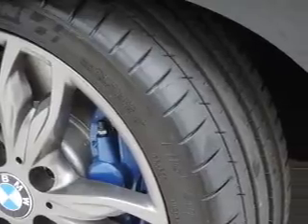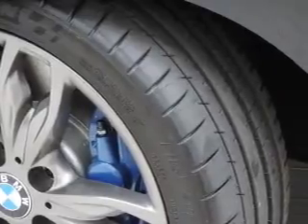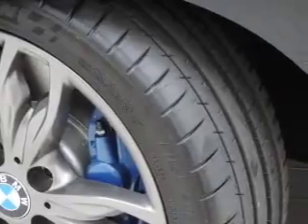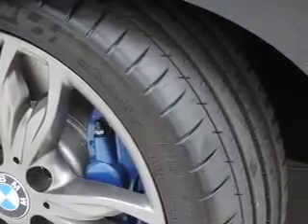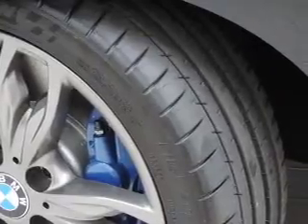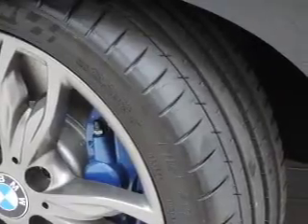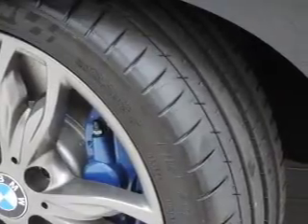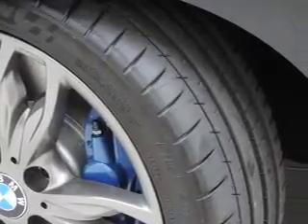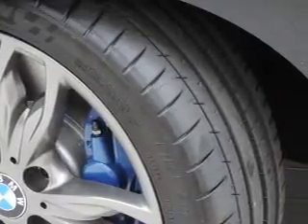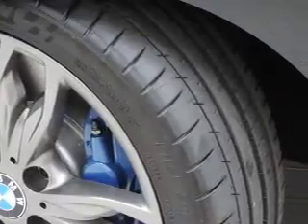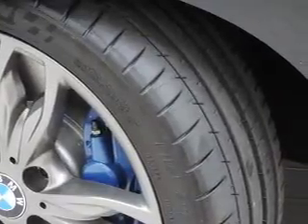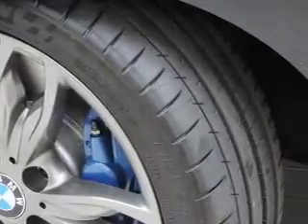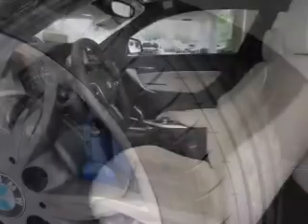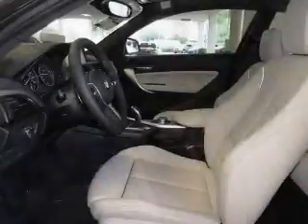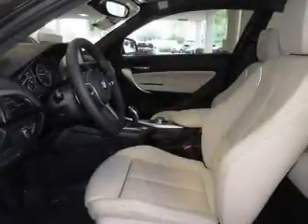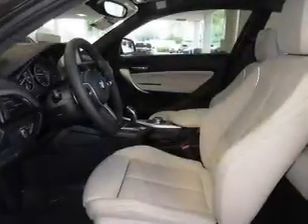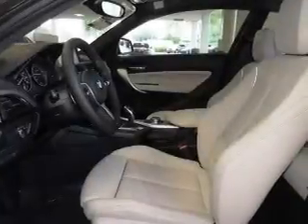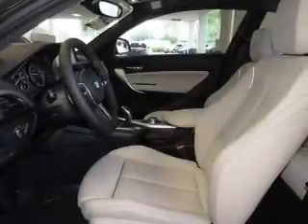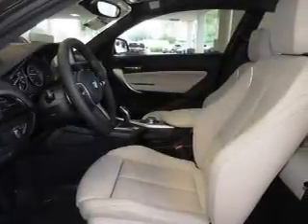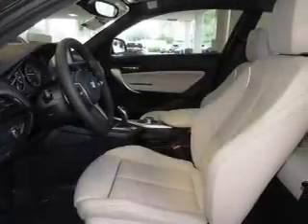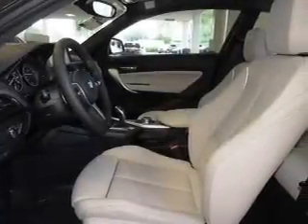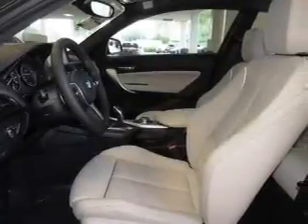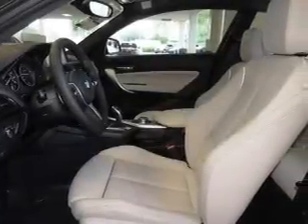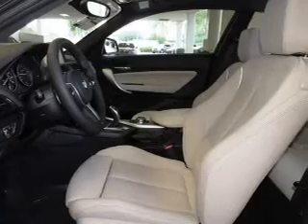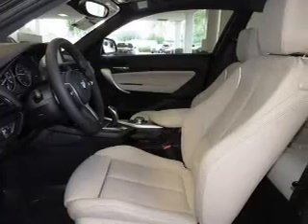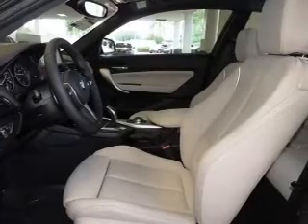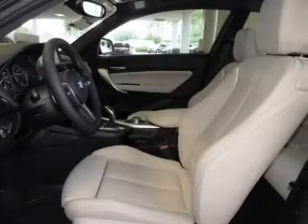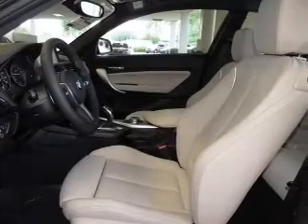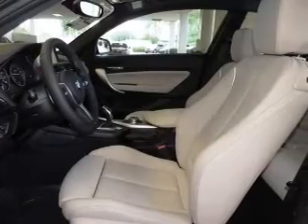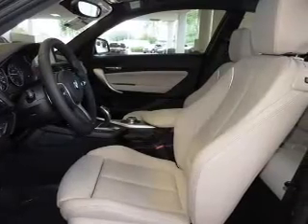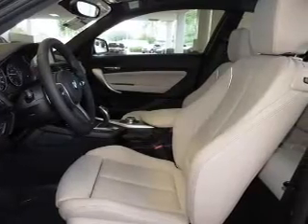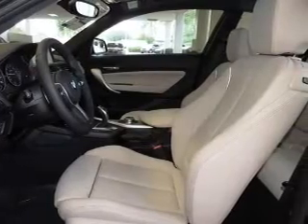Additional features include steering wheel controls, memory seats, aluminum rims, and dual temperature controls.